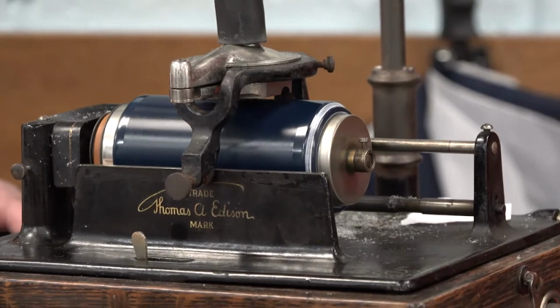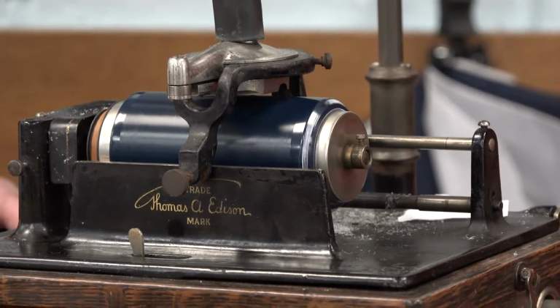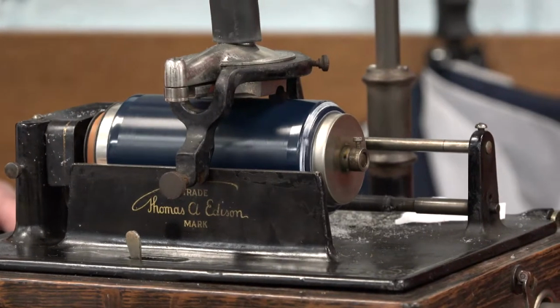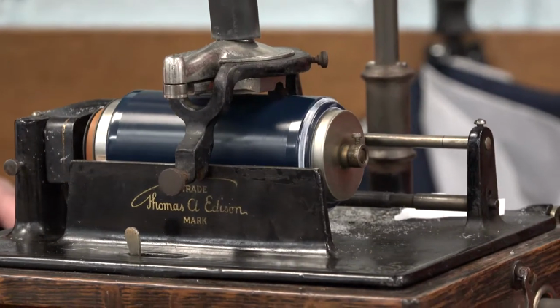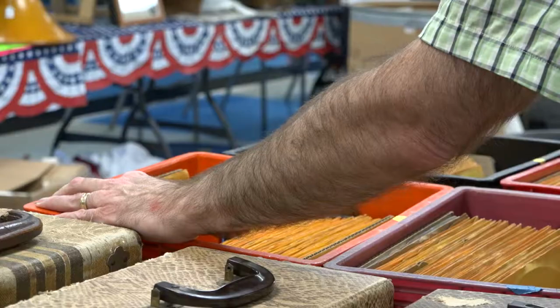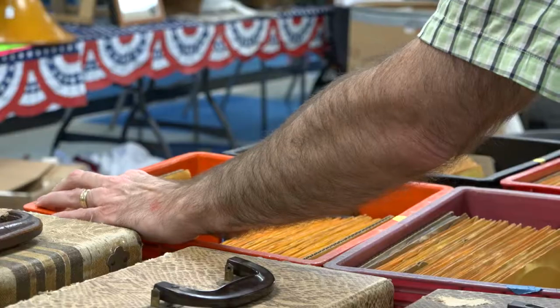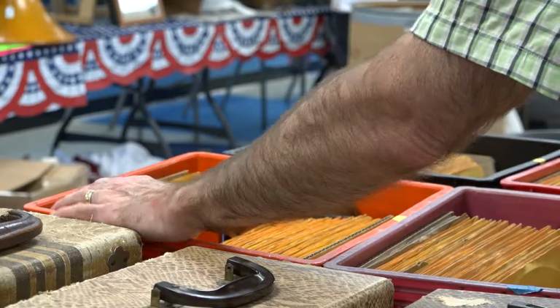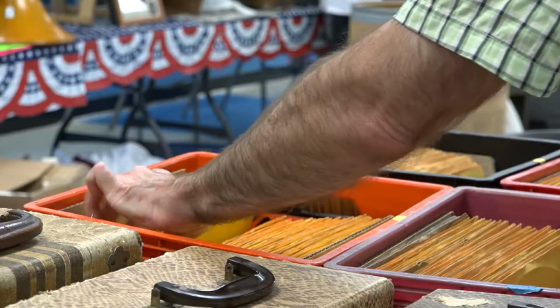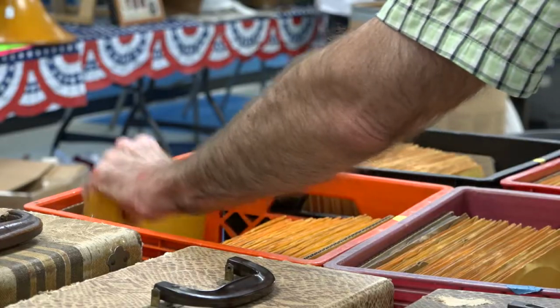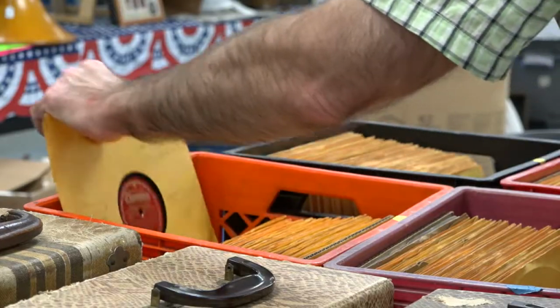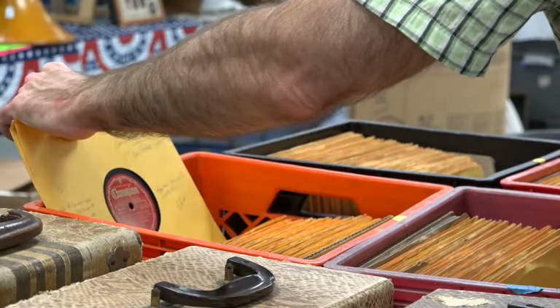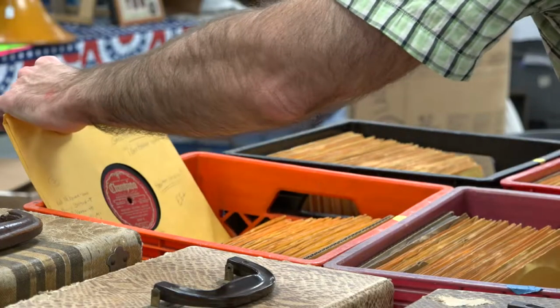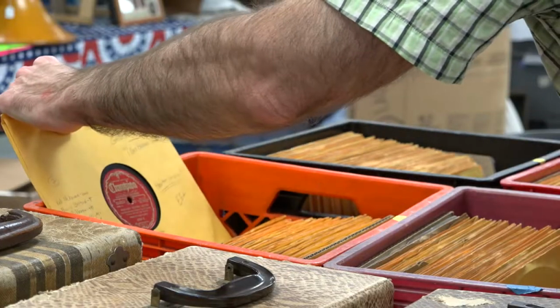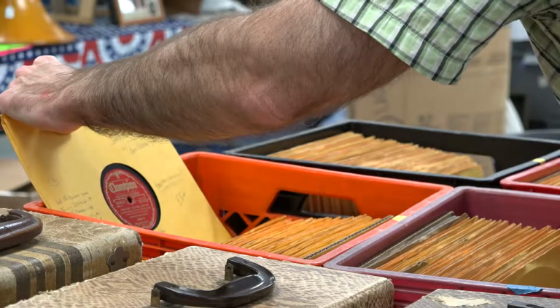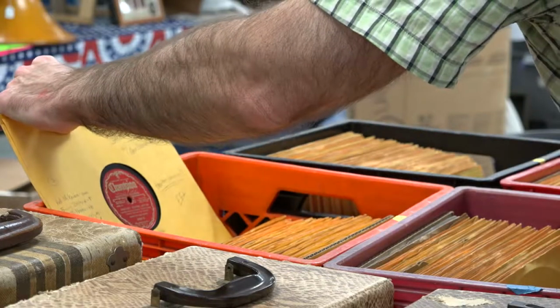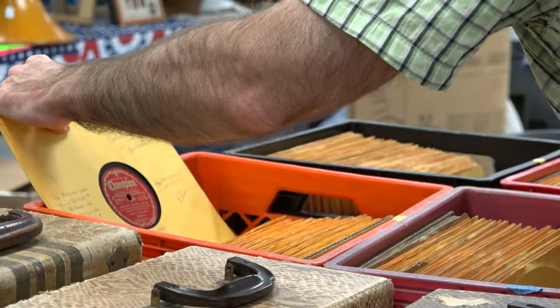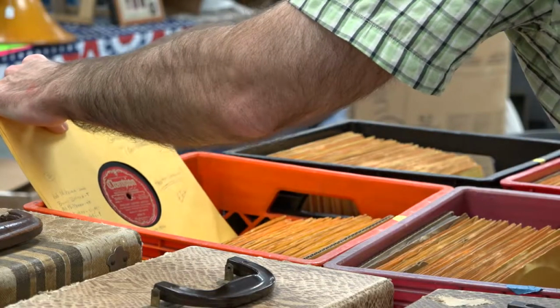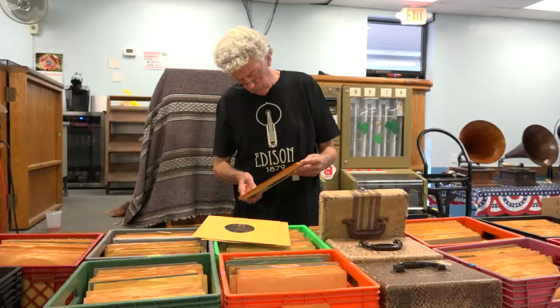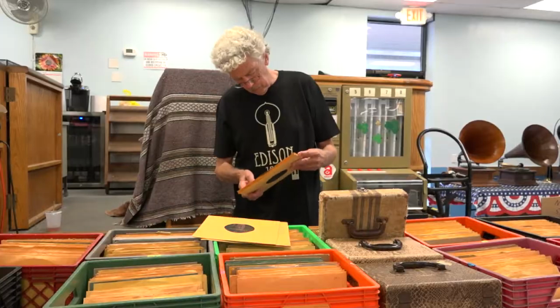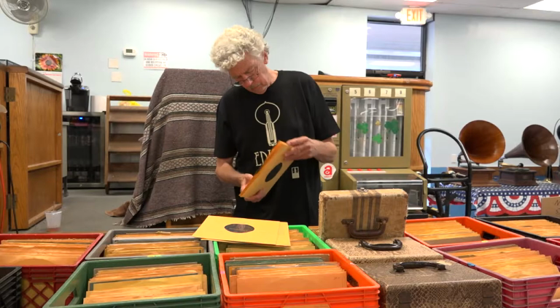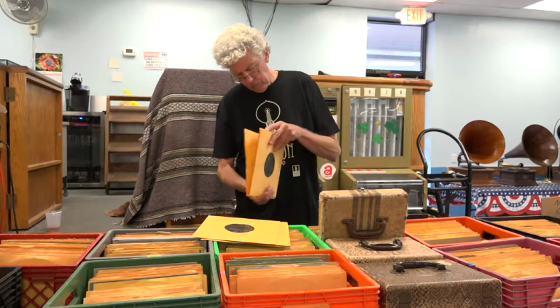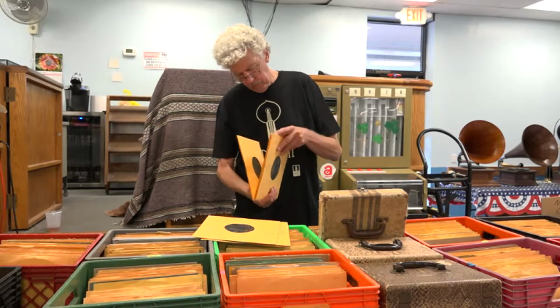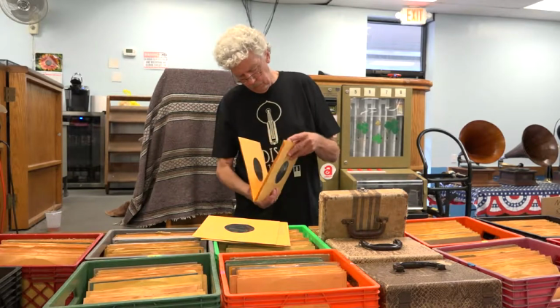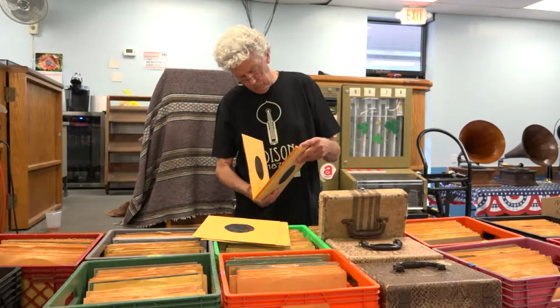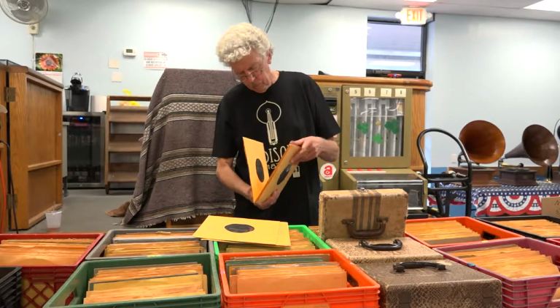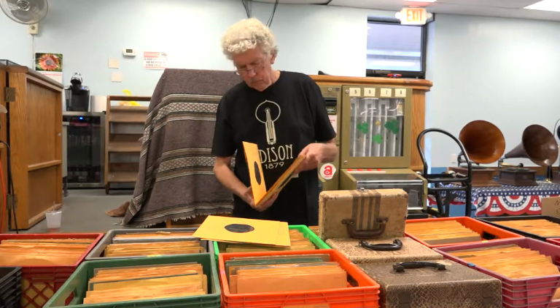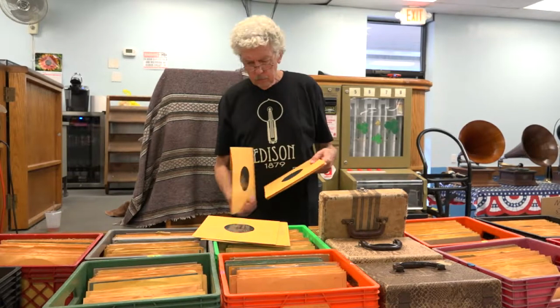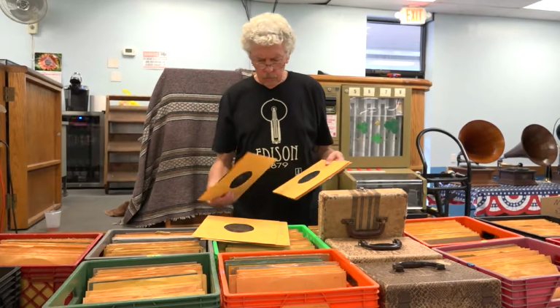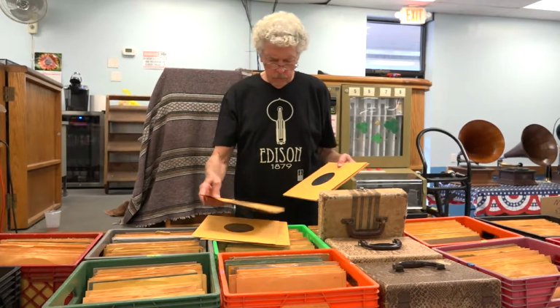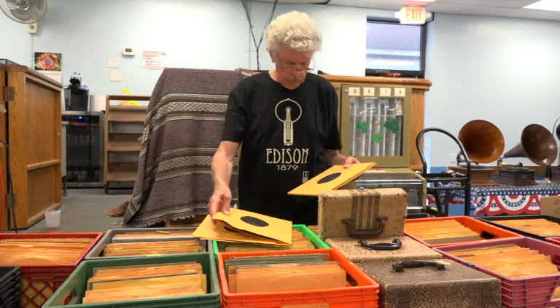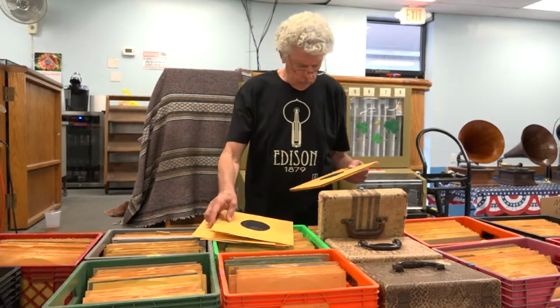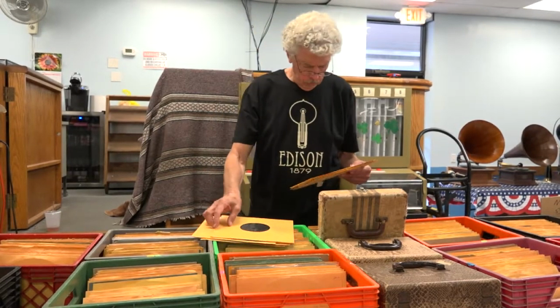At the beginning of the 20th century, the competing disc record system triumphed over cylinders and dominated the market.